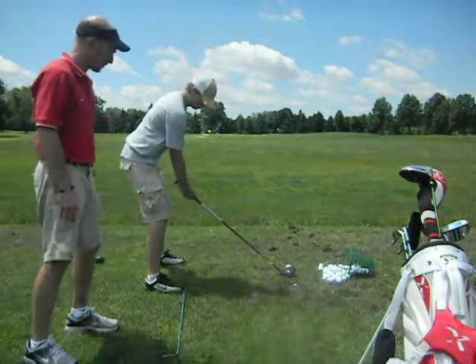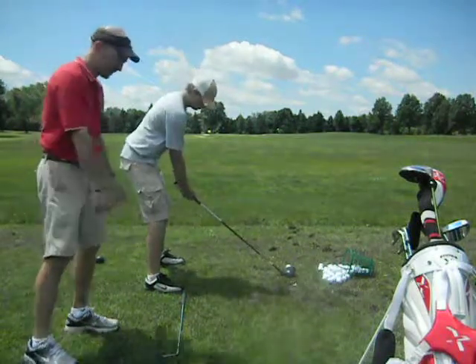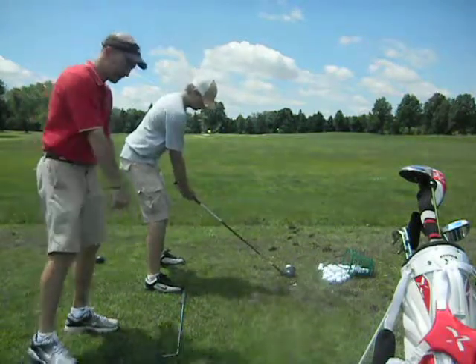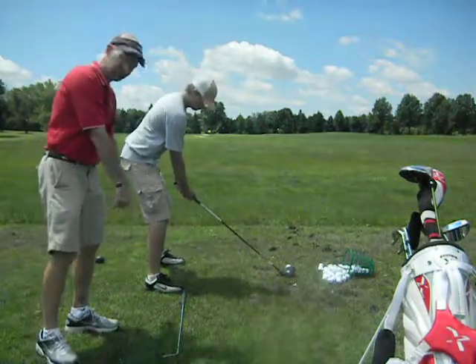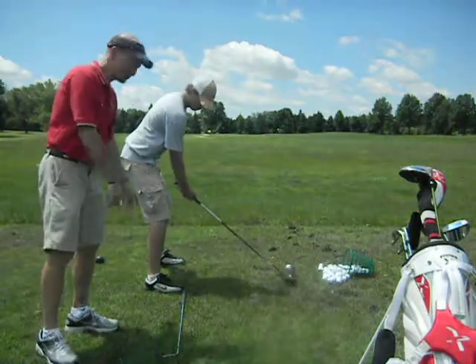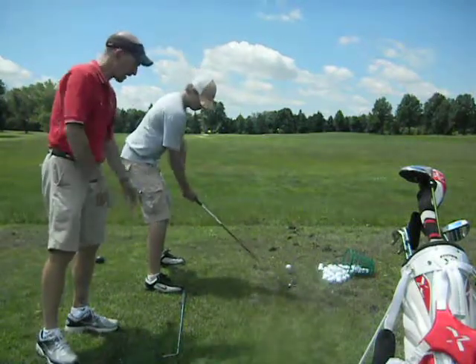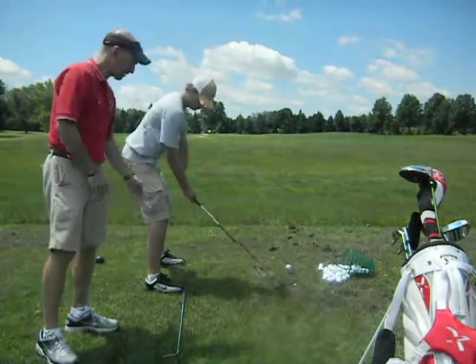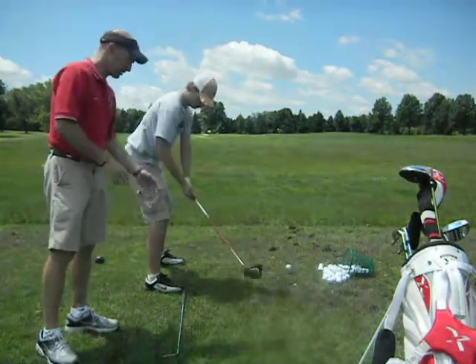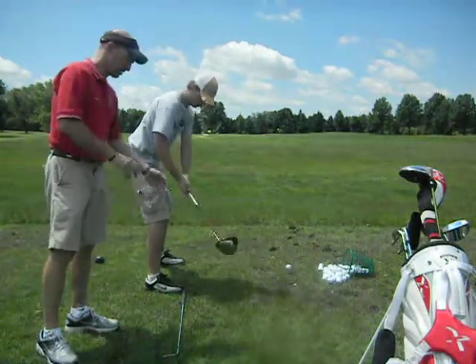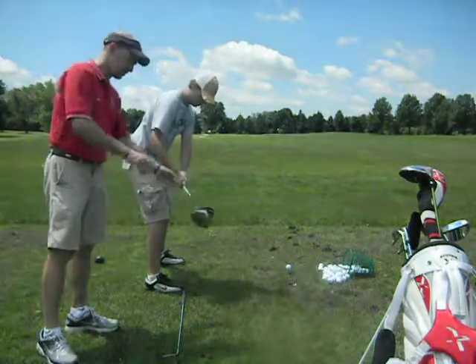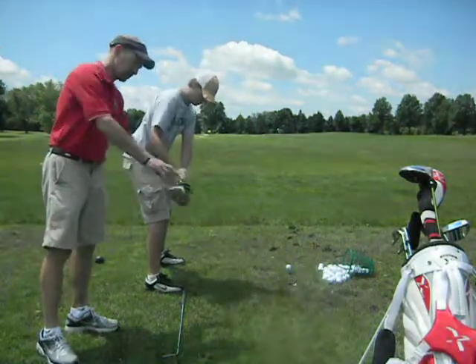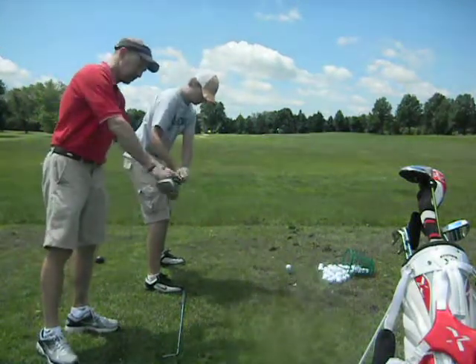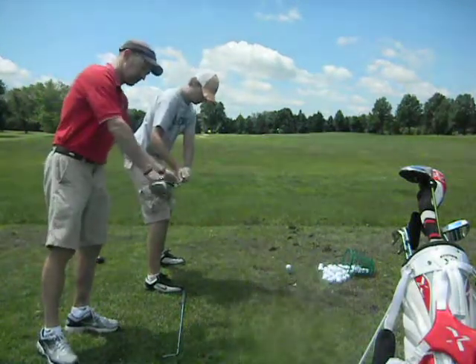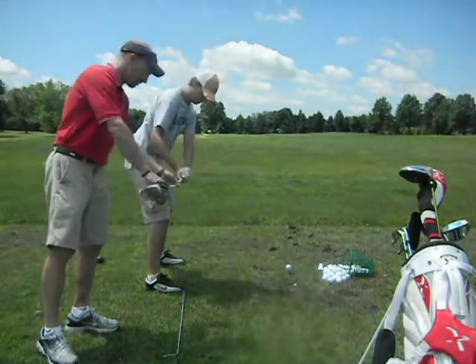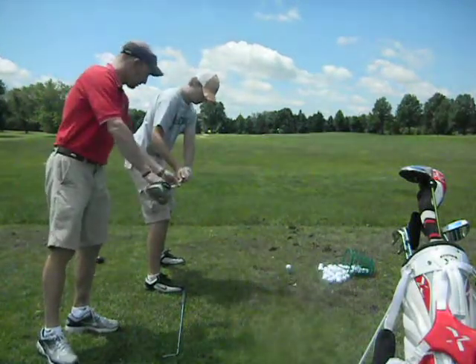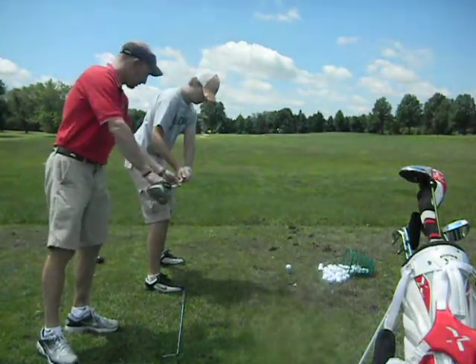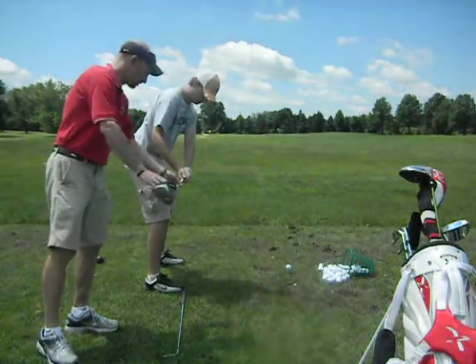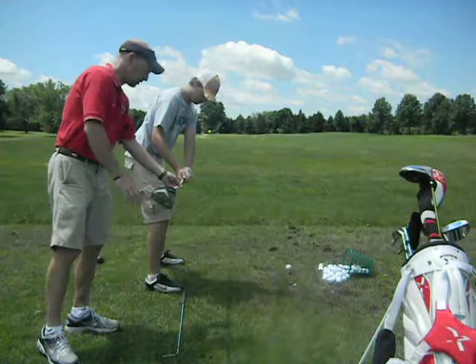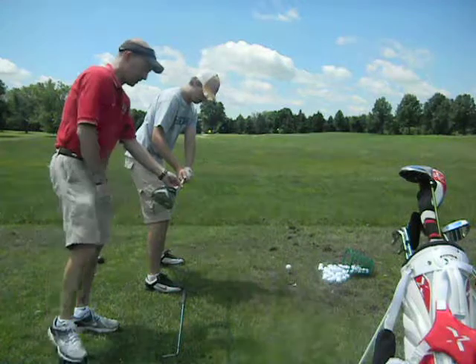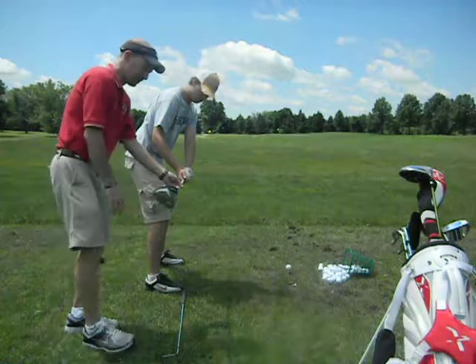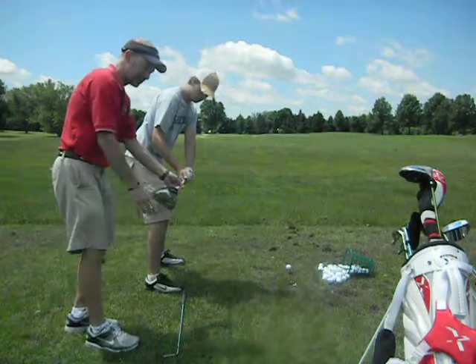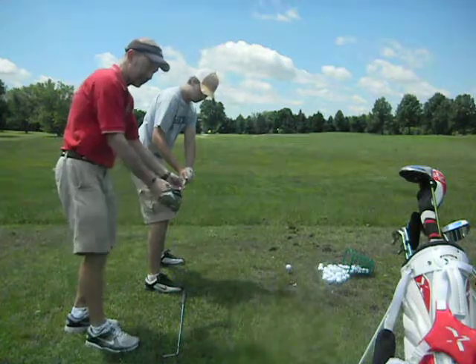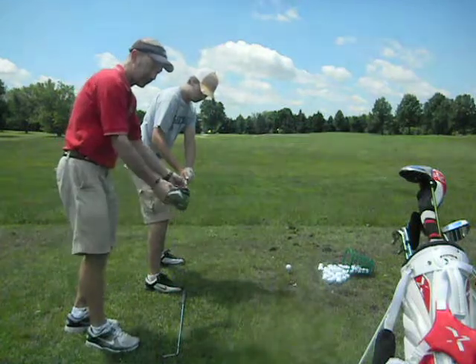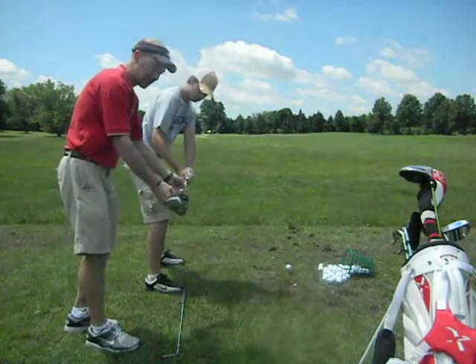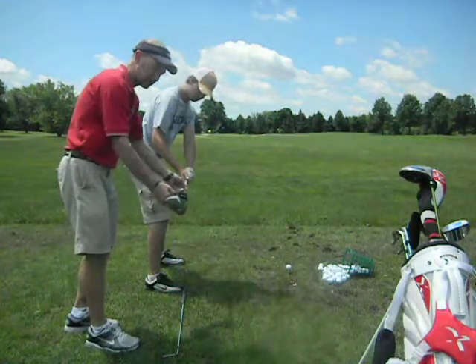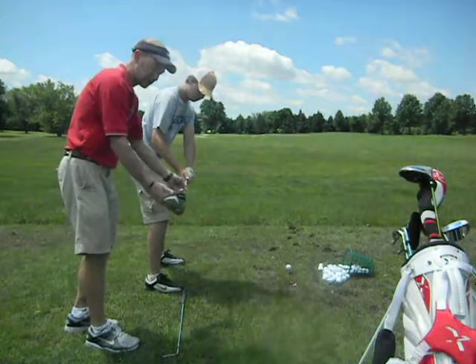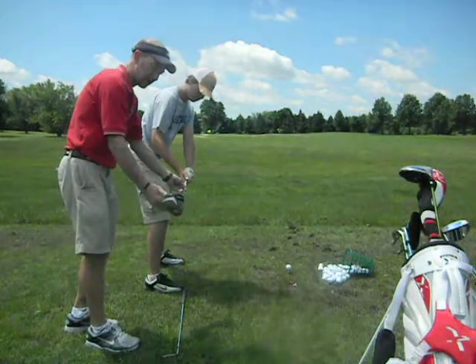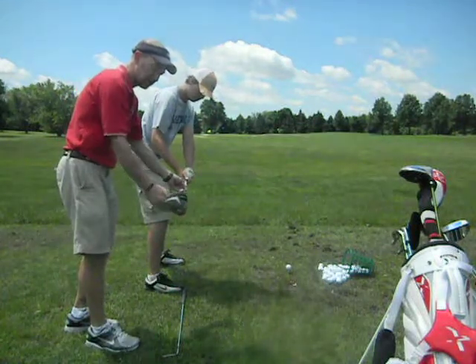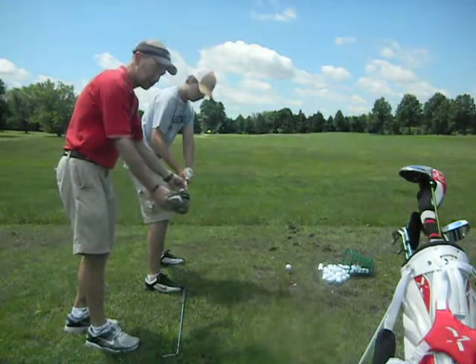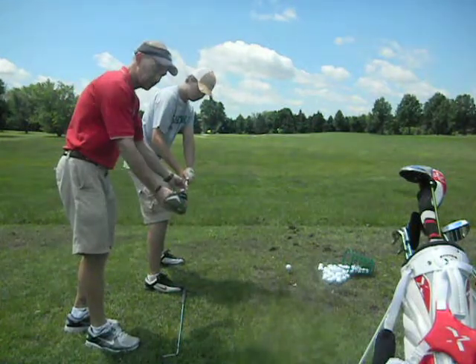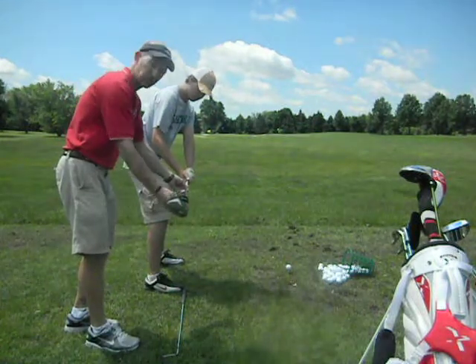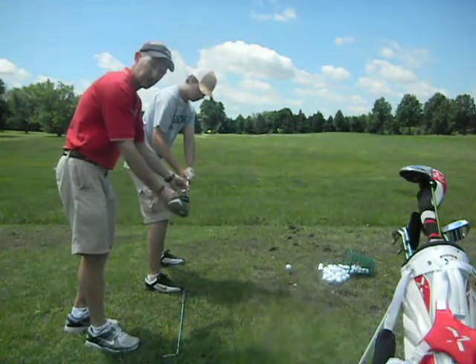Take it back in line with that shaft. That's good — that's the nine o'clock position, or I call it position two.